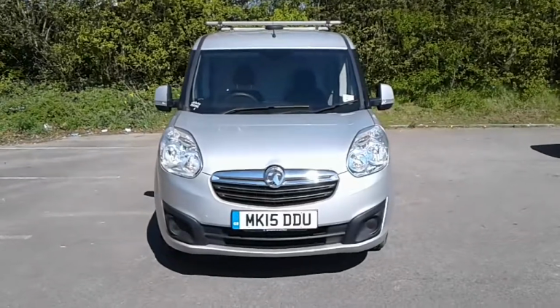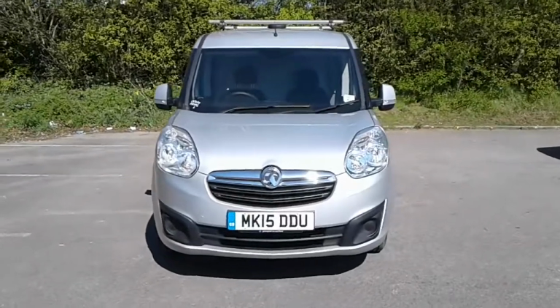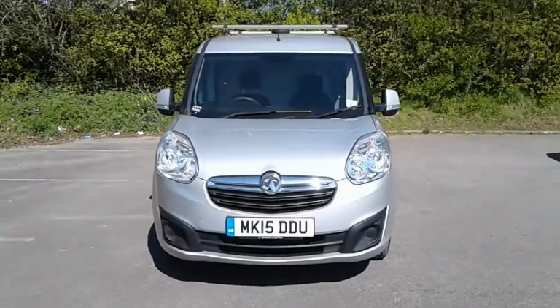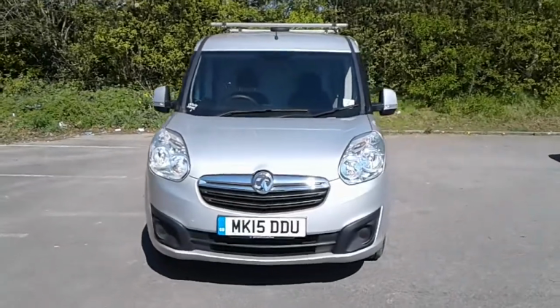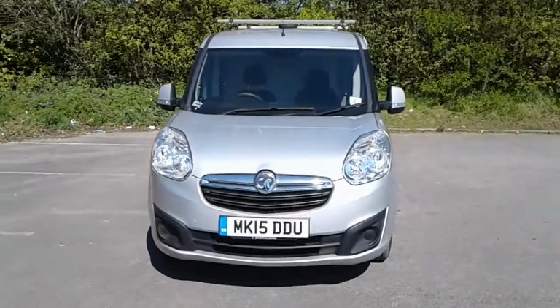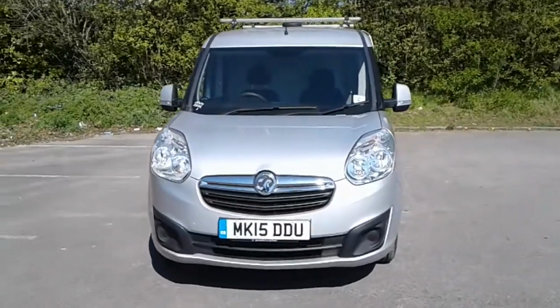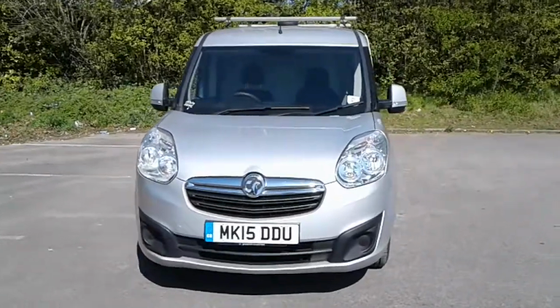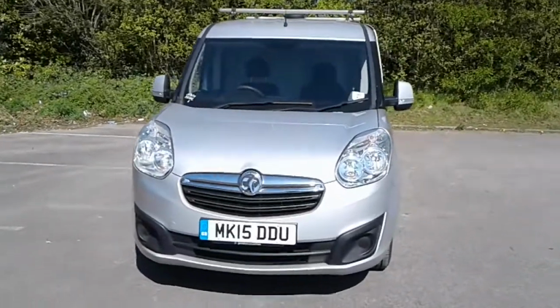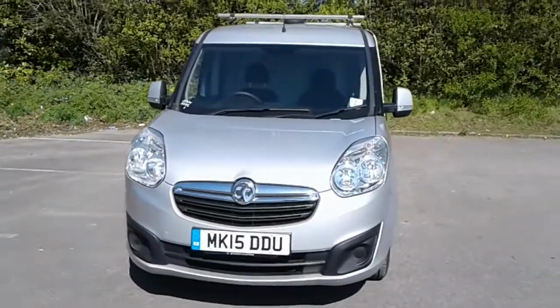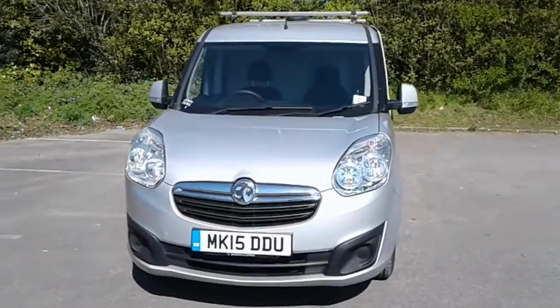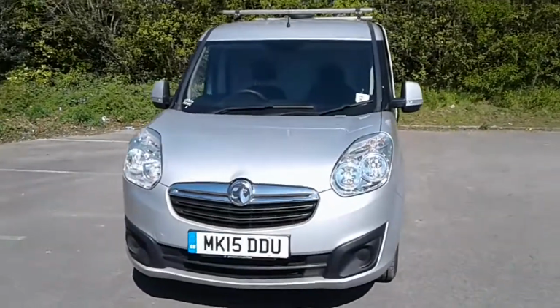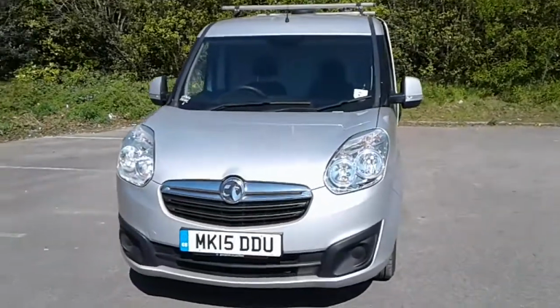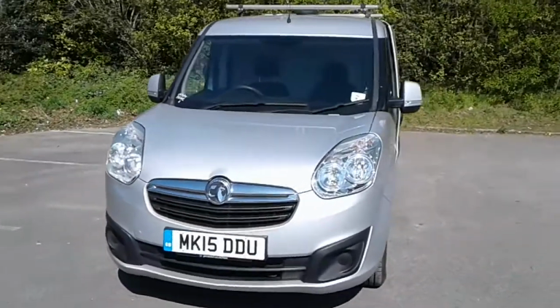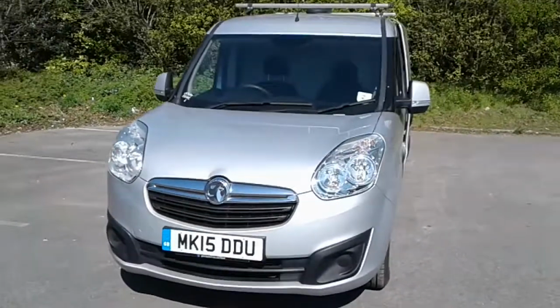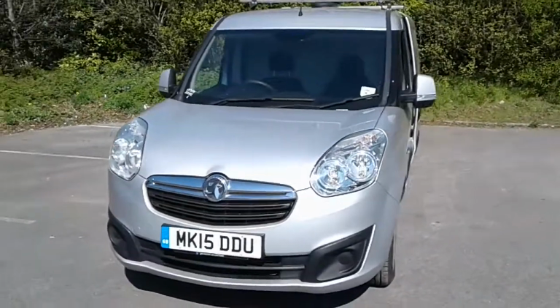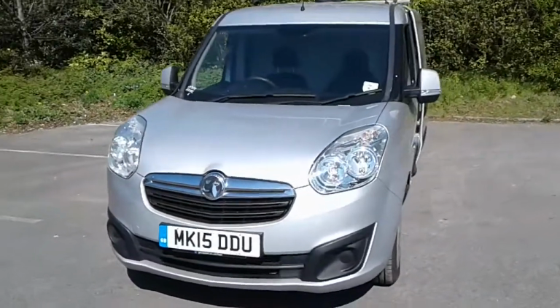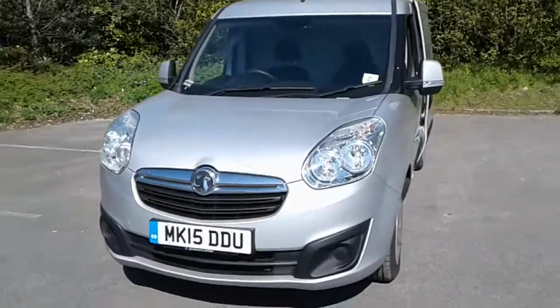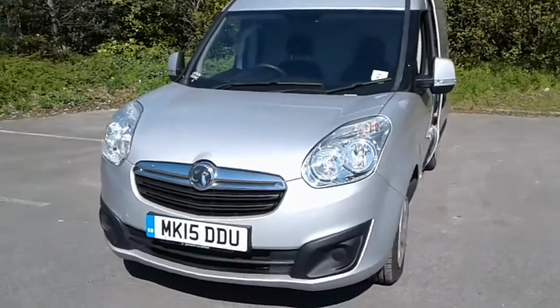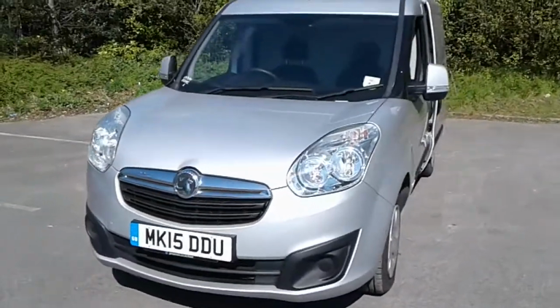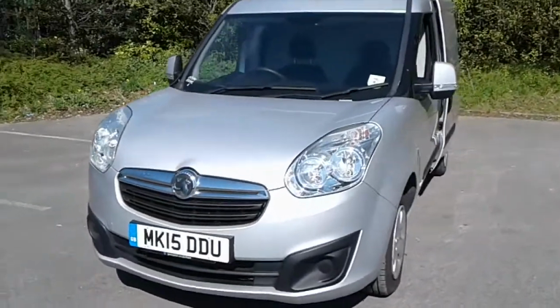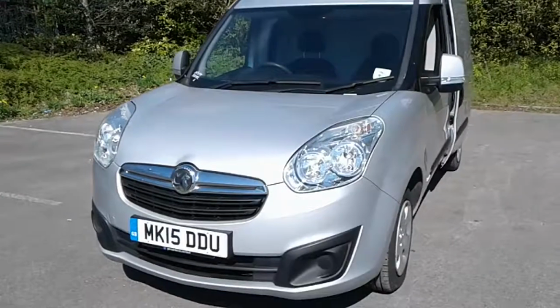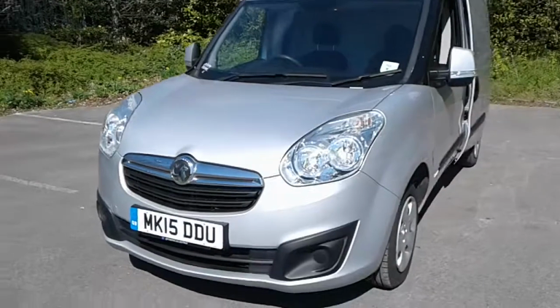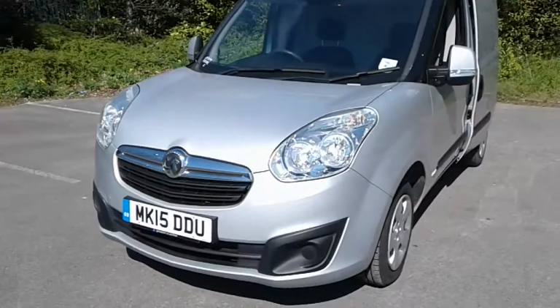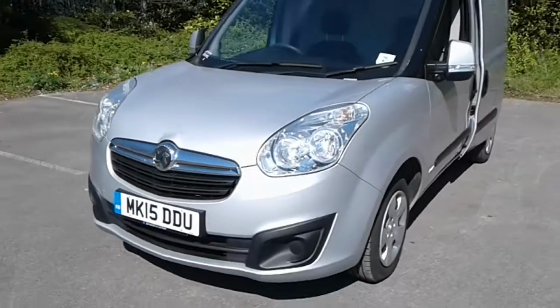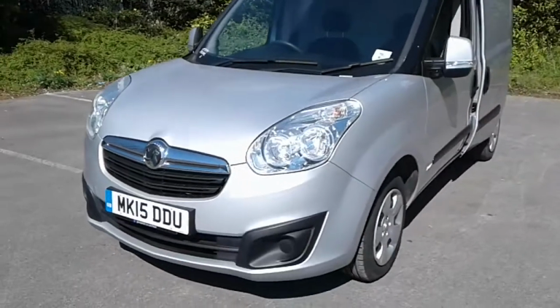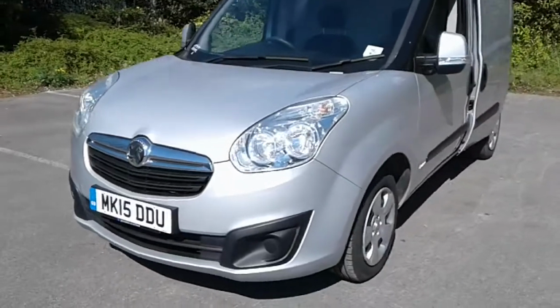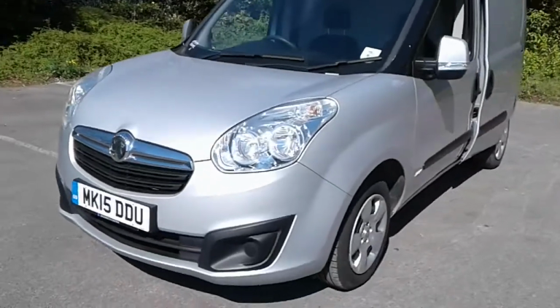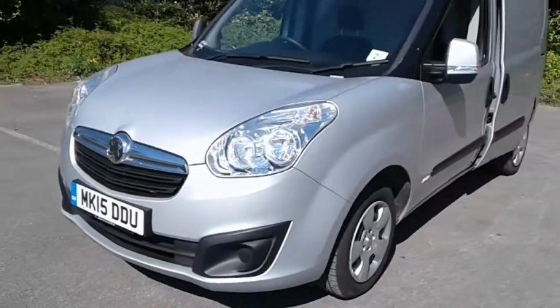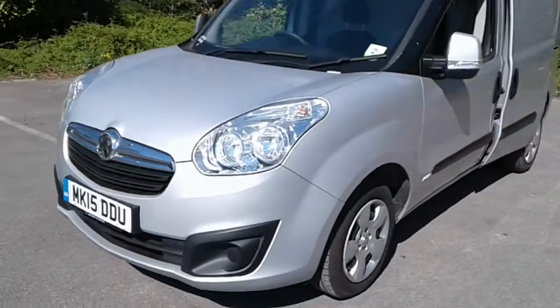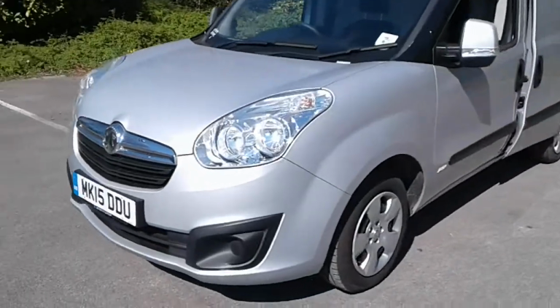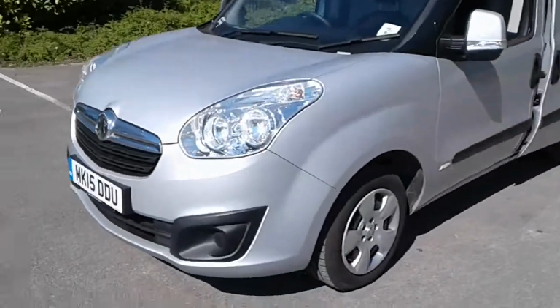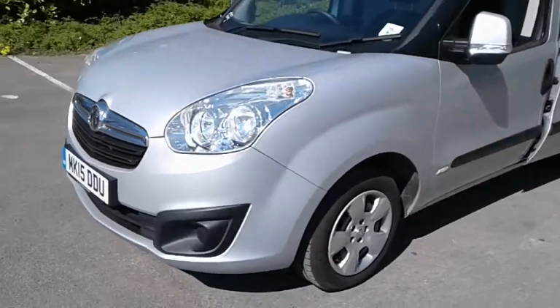Welcome to Pentagon Business Centre at Lincoln Tristan Road. Here we have a 2015 Vauxhall Combo.